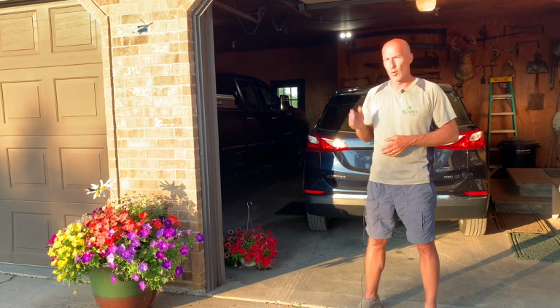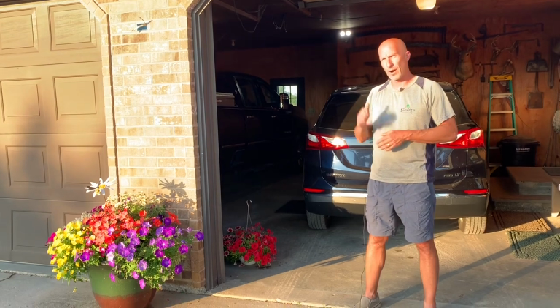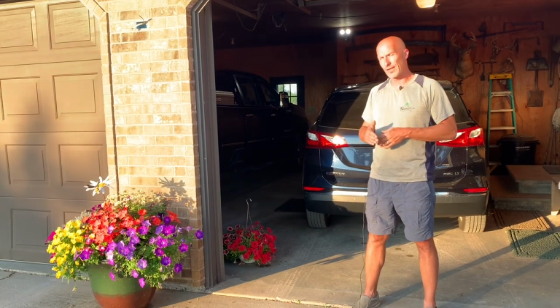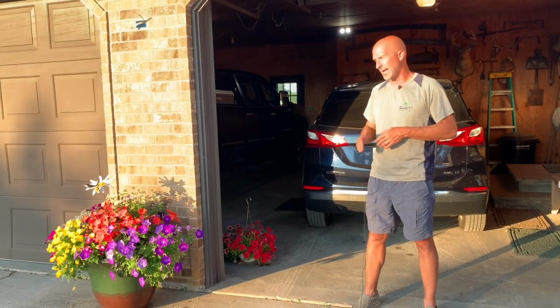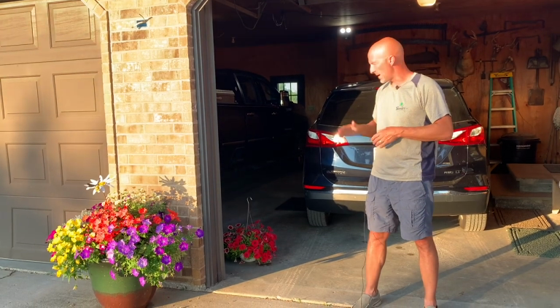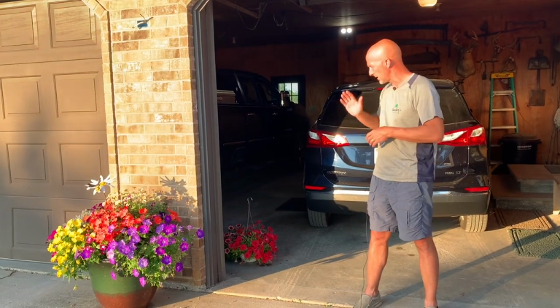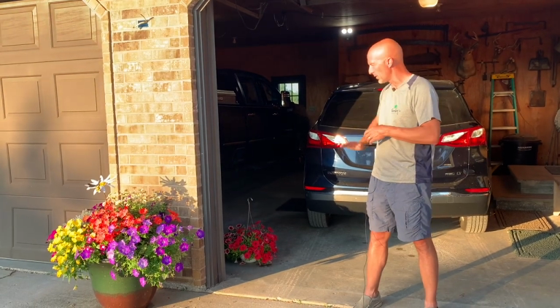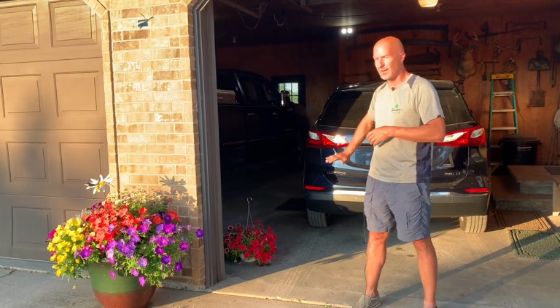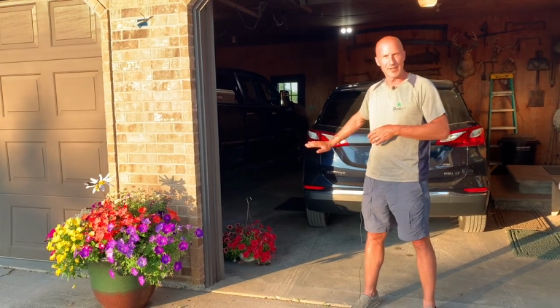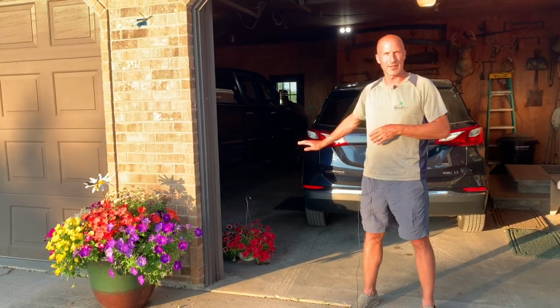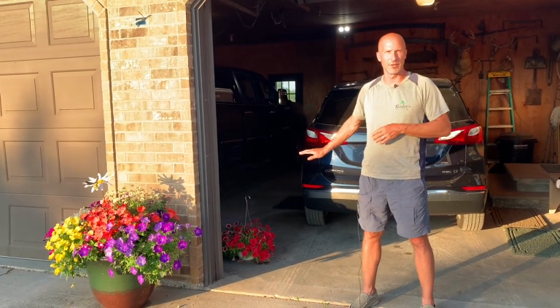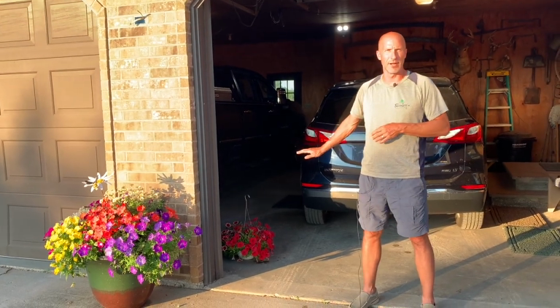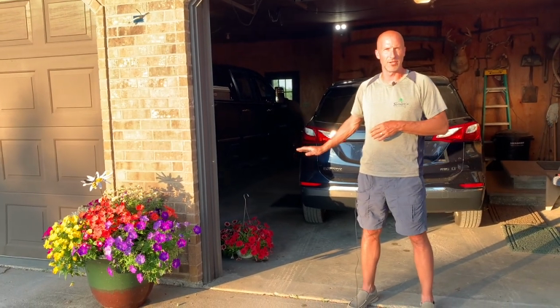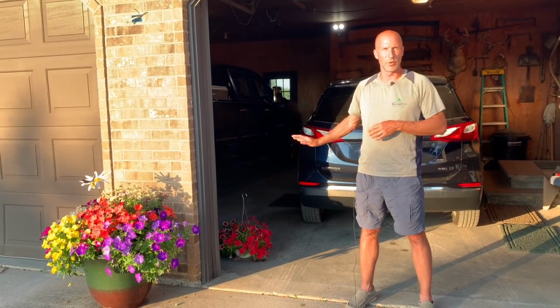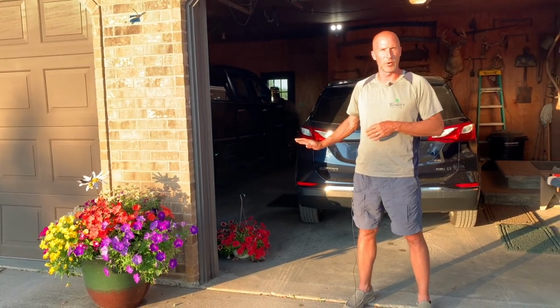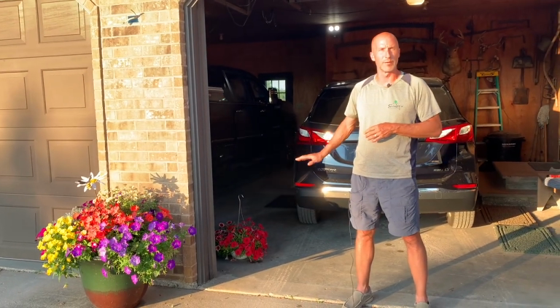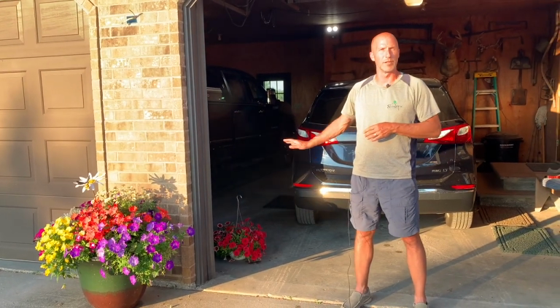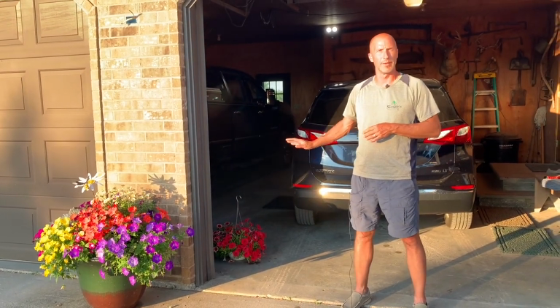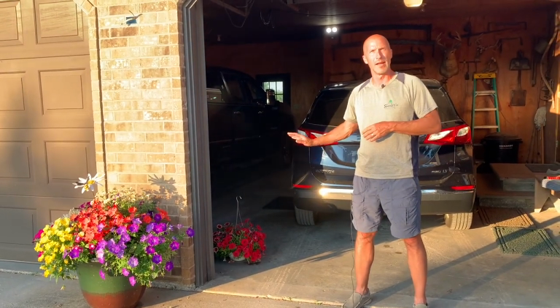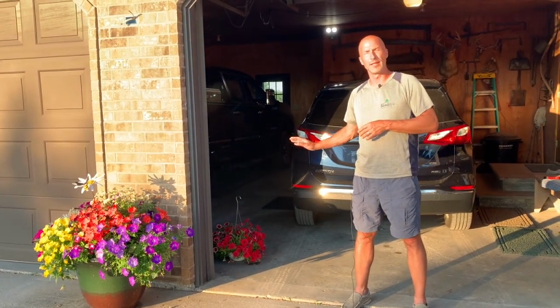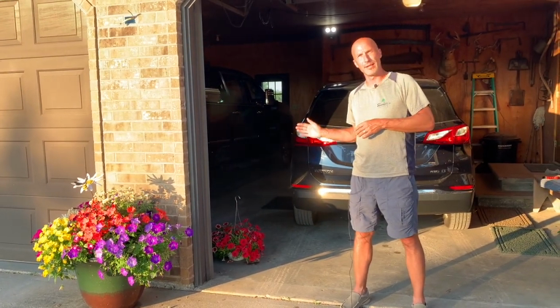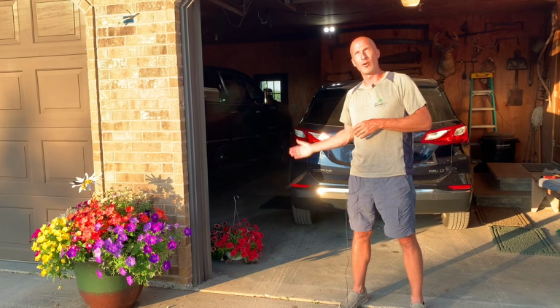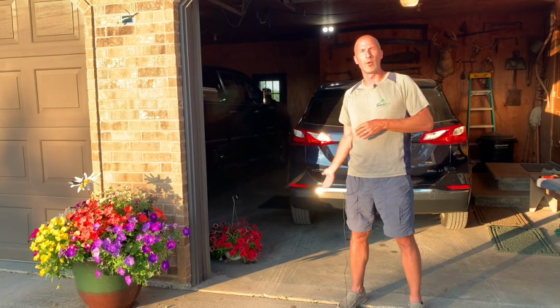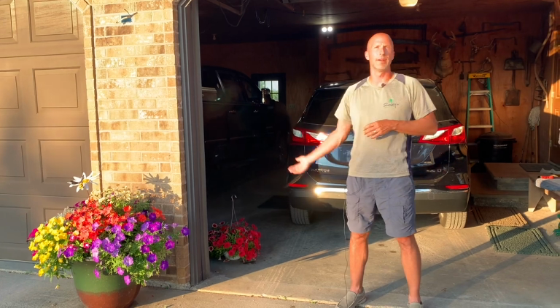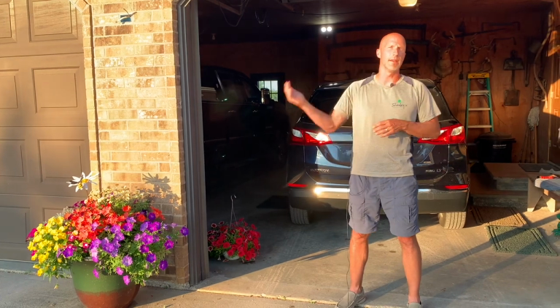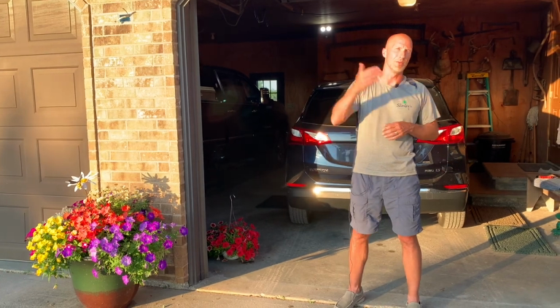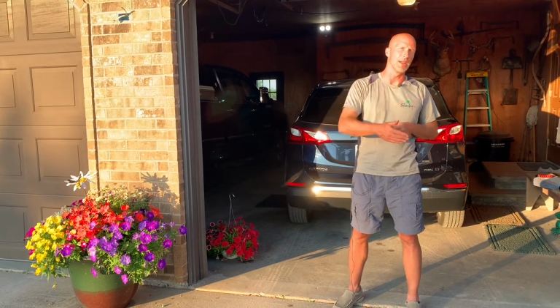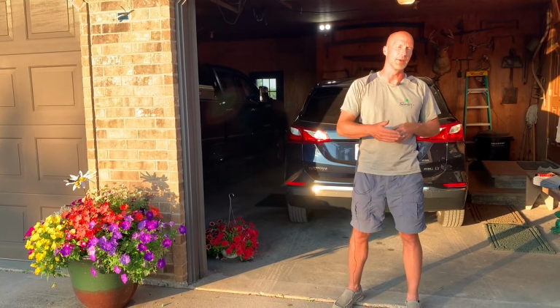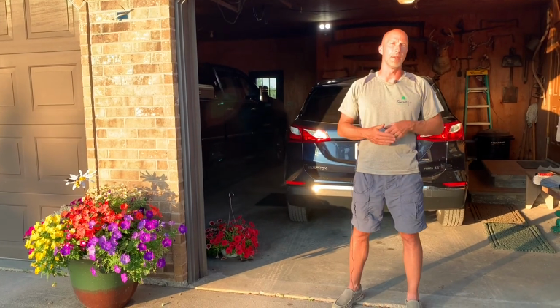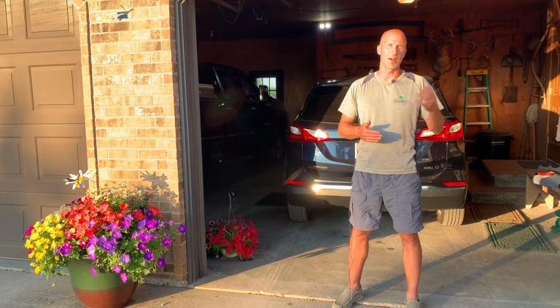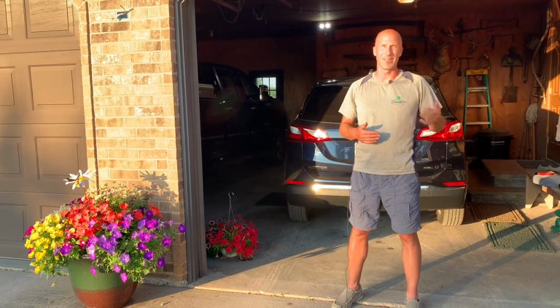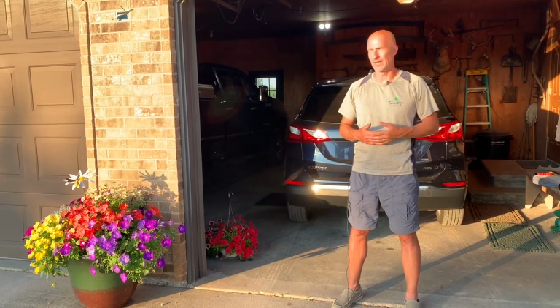Water that hanging basket, go ahead and tuck it in the garage. It'll go dormant for a little bit, and then when you get home, go ahead and bring it out and water it if needed.